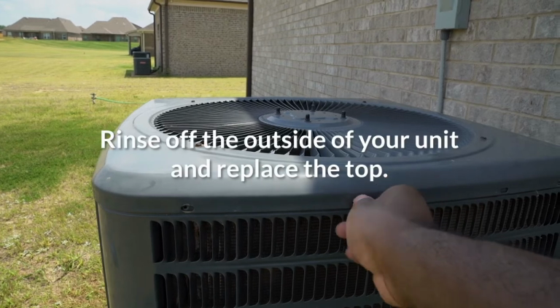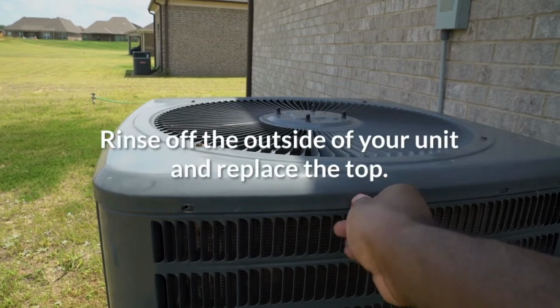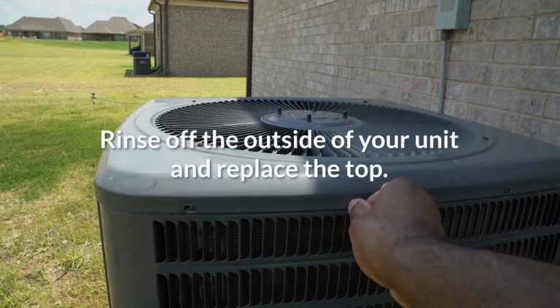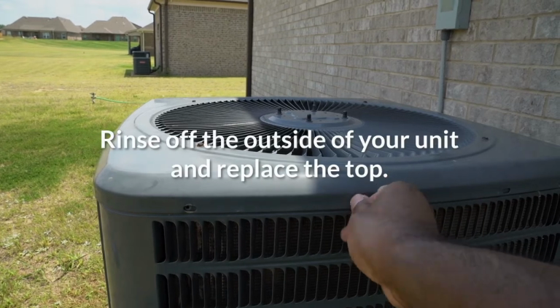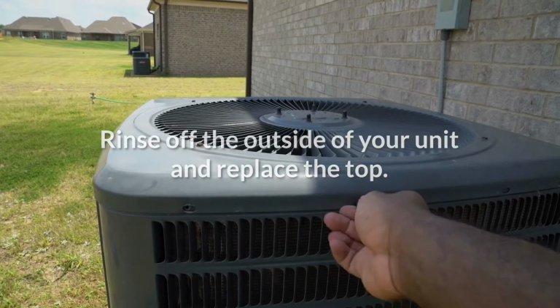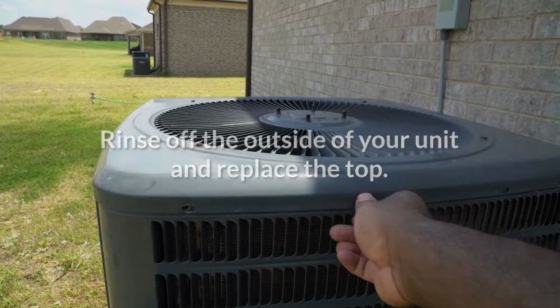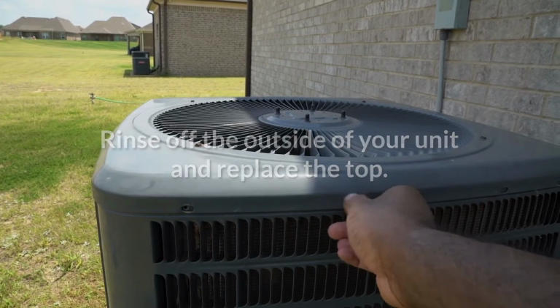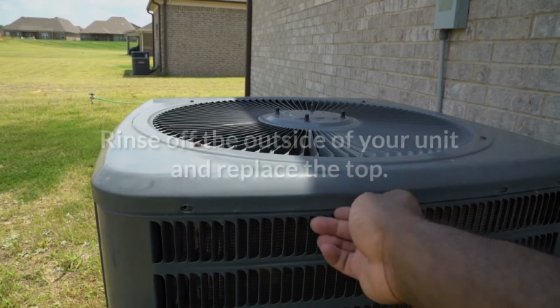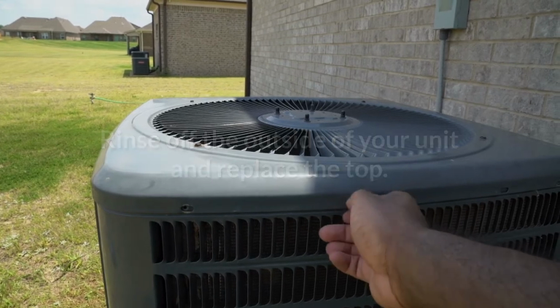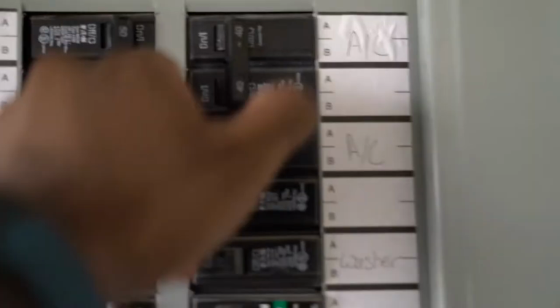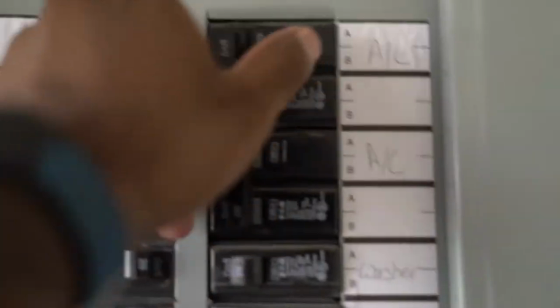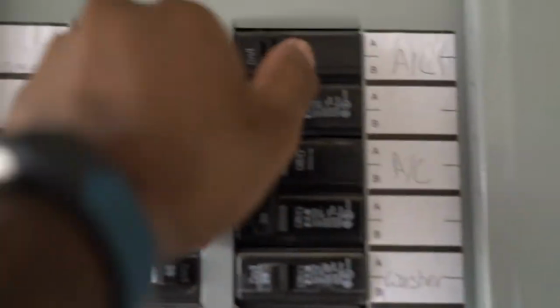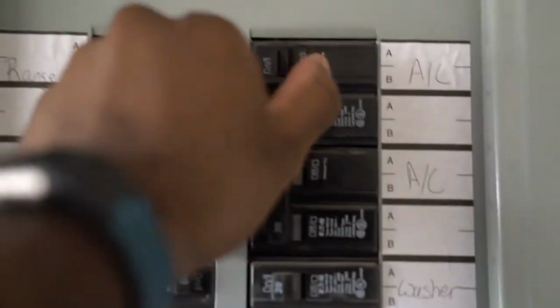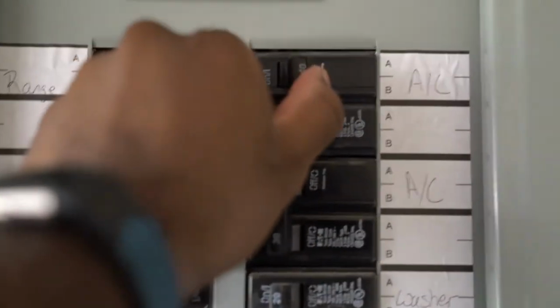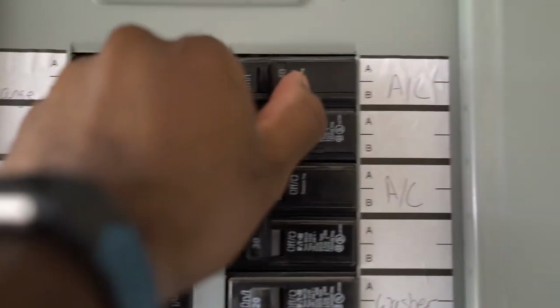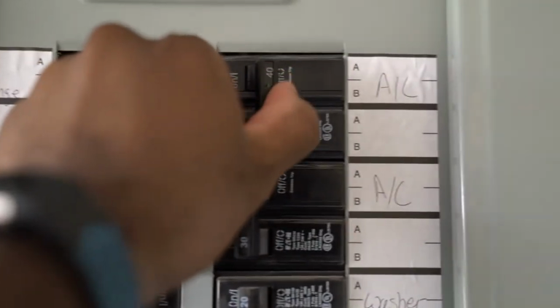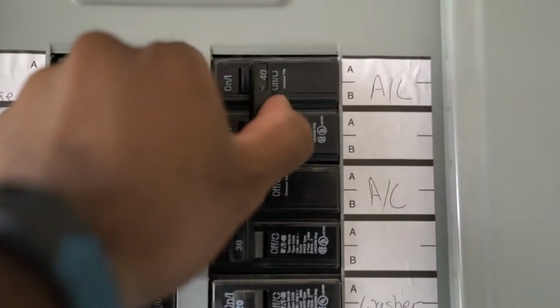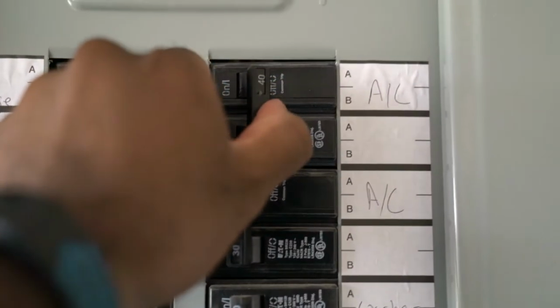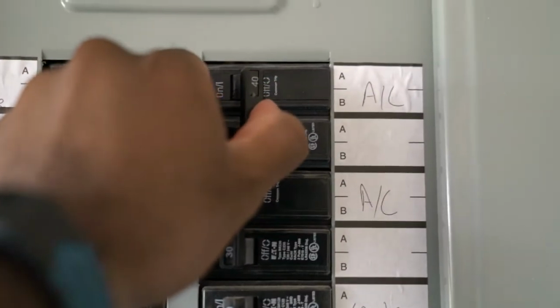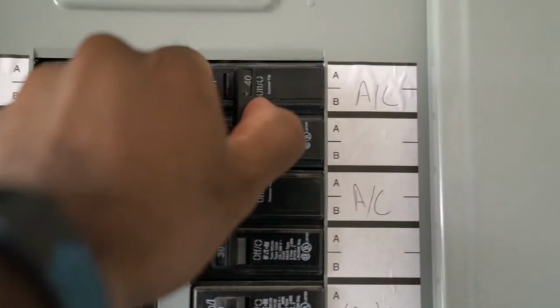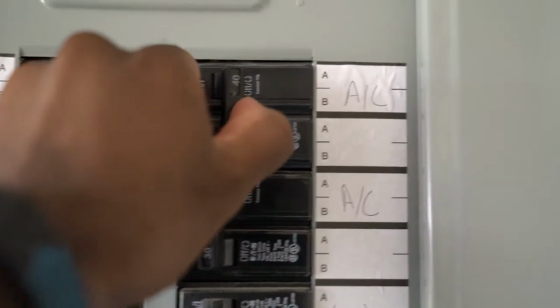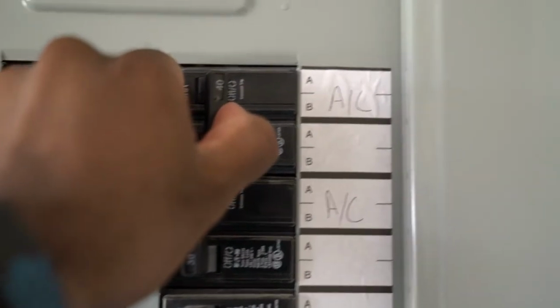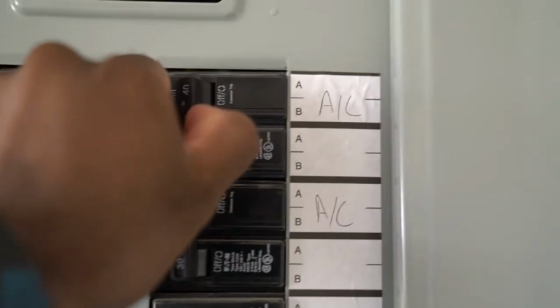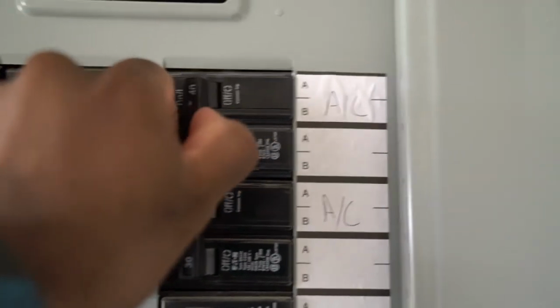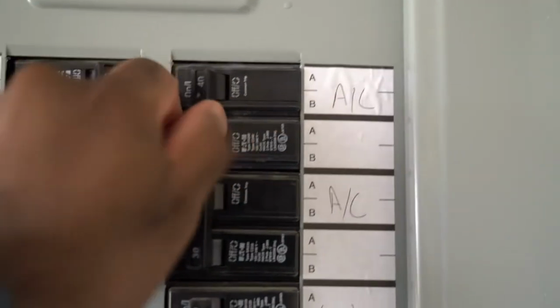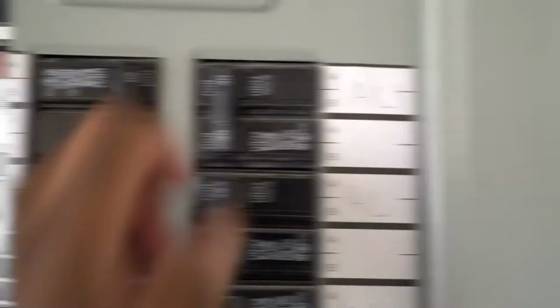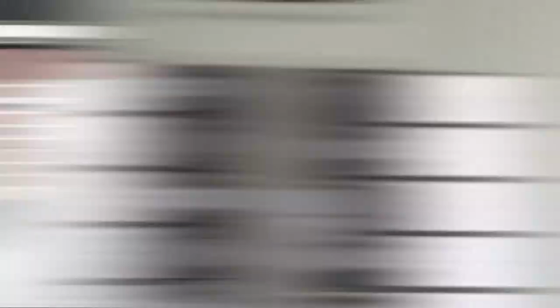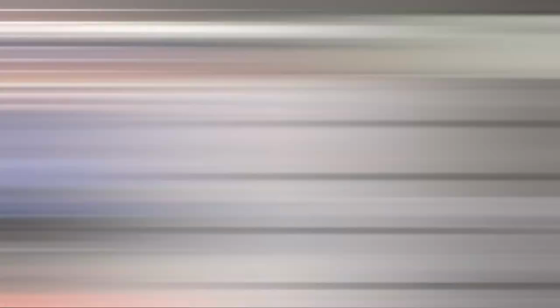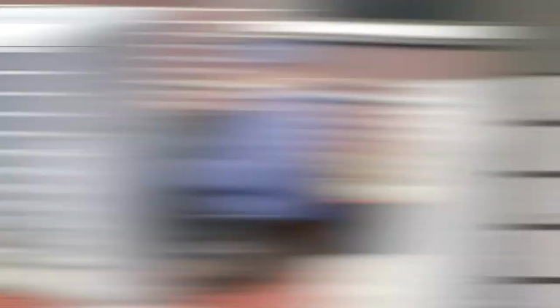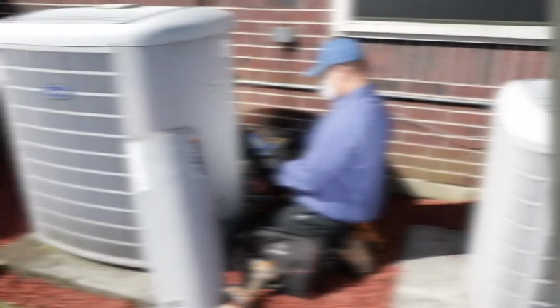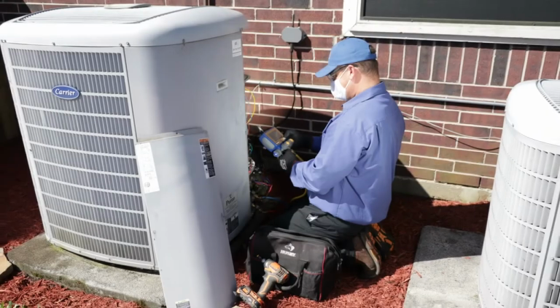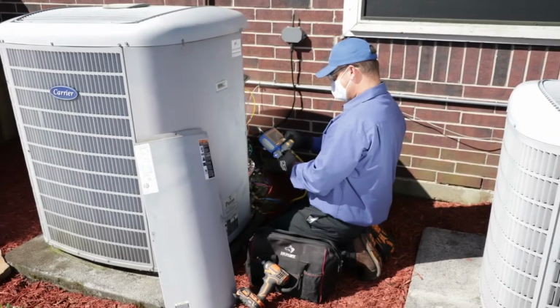Finally, rinse off the outside of your unit and replace the top. Turn the power back on and you're good to go.